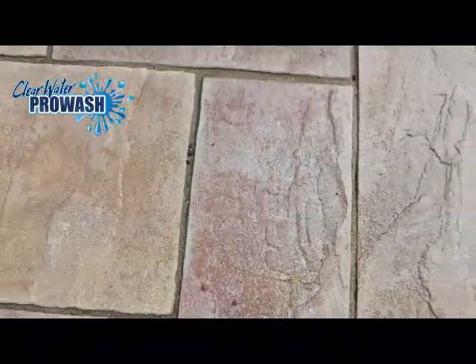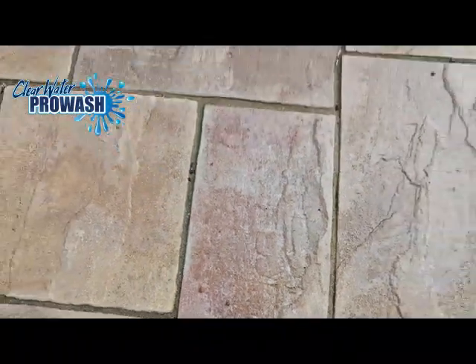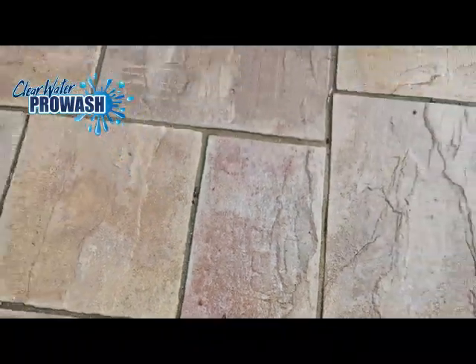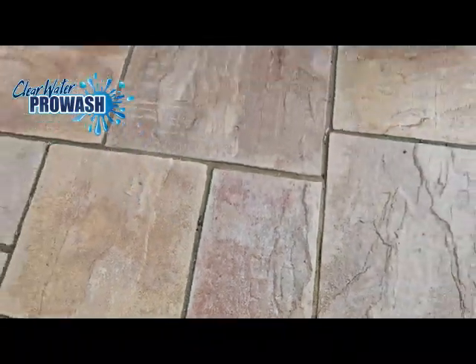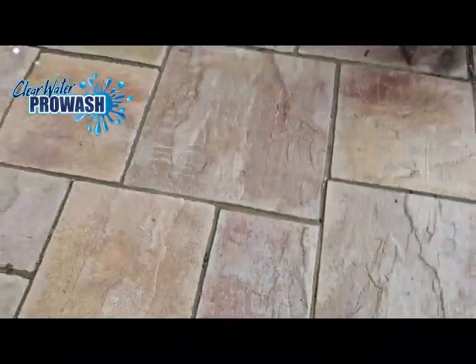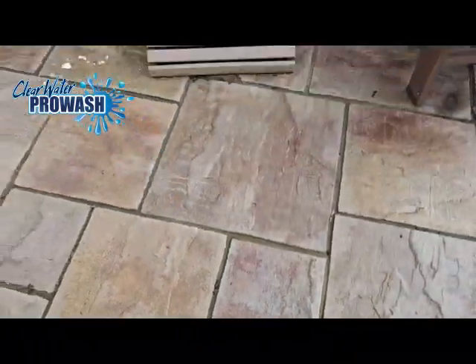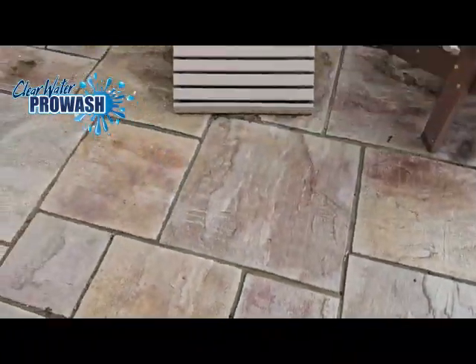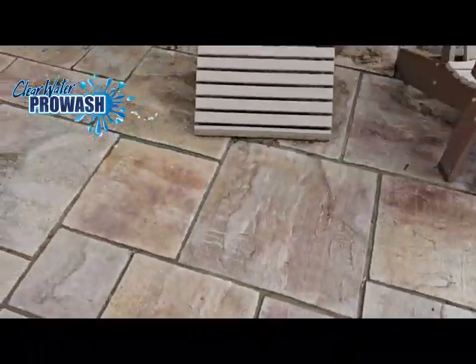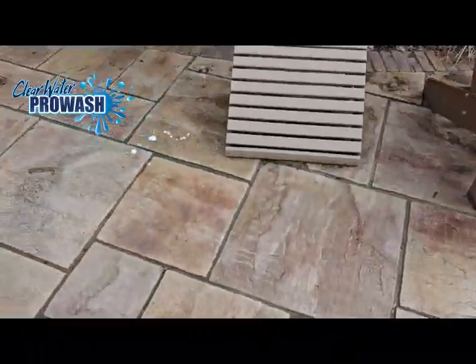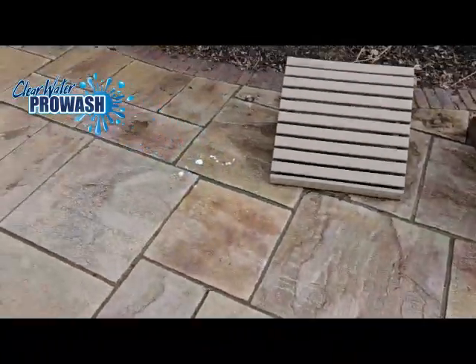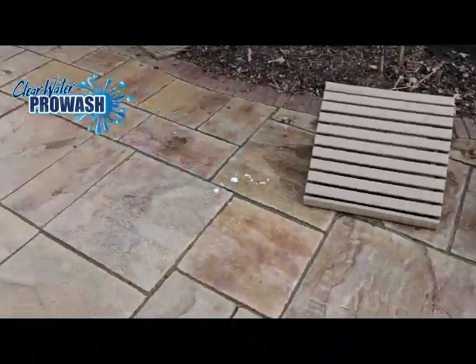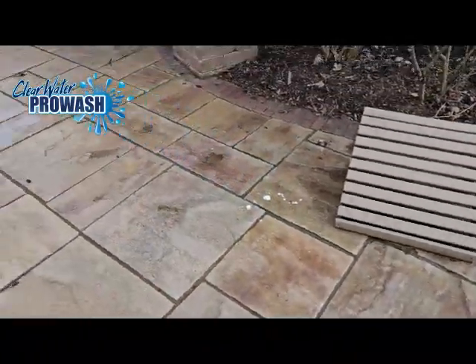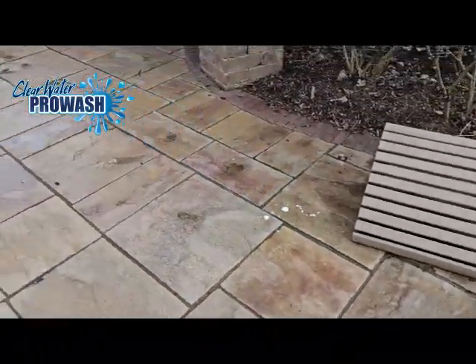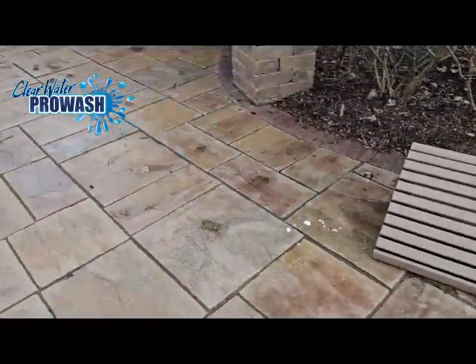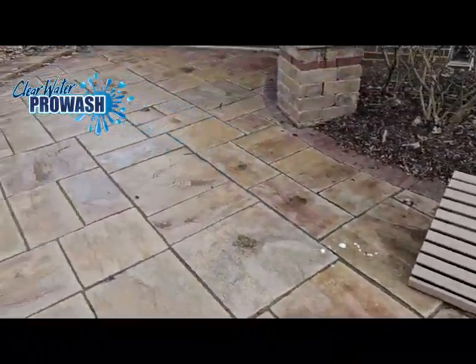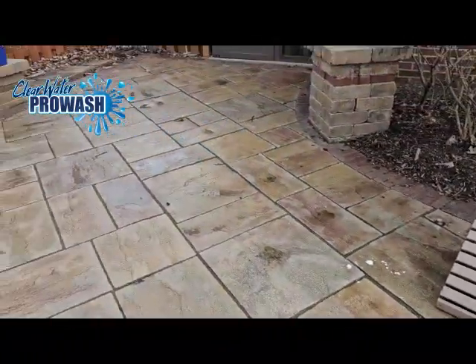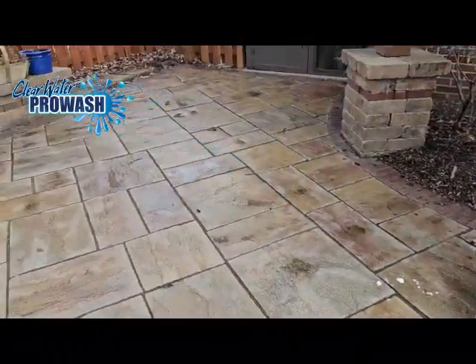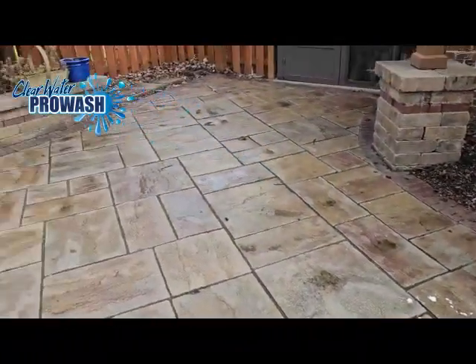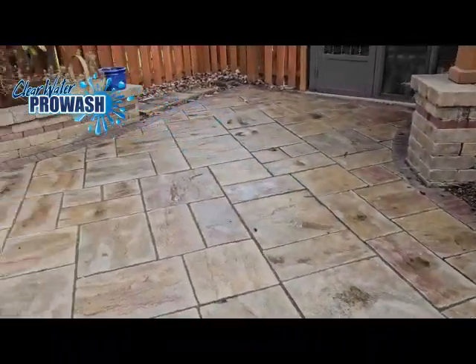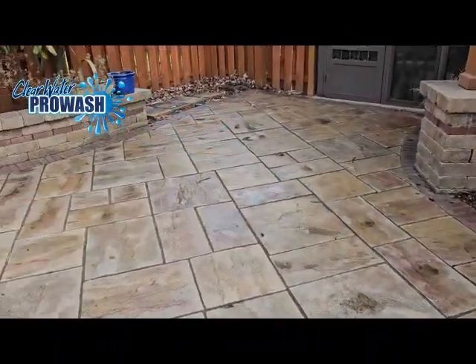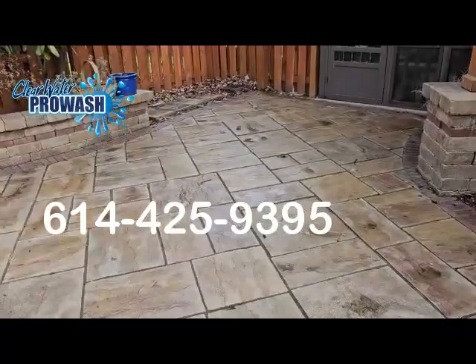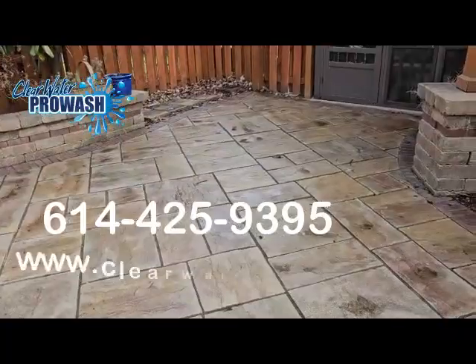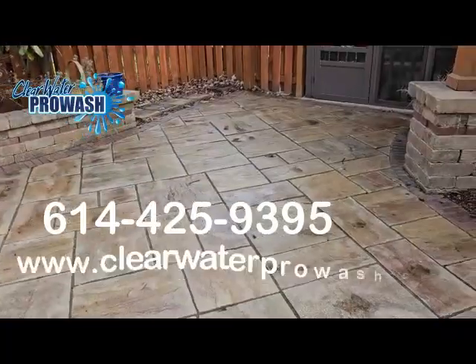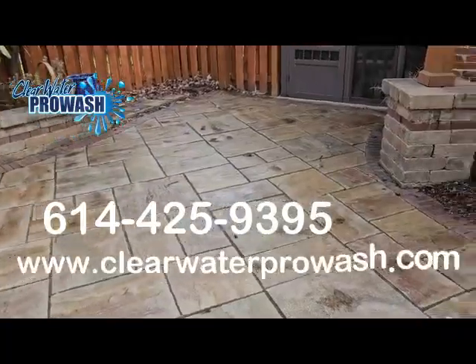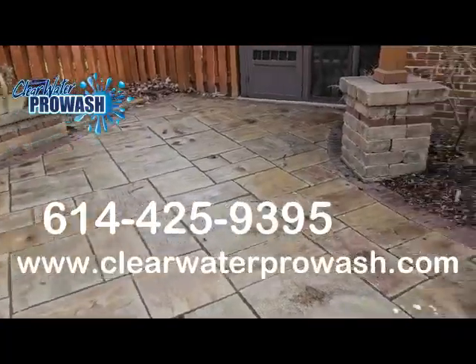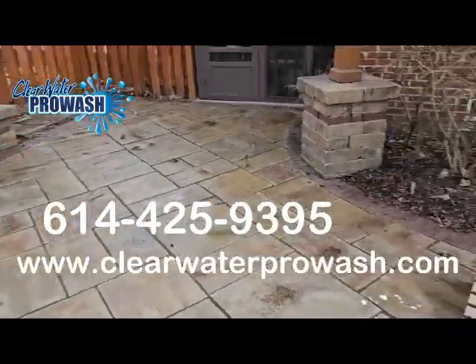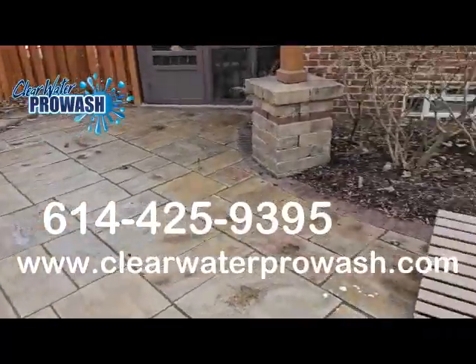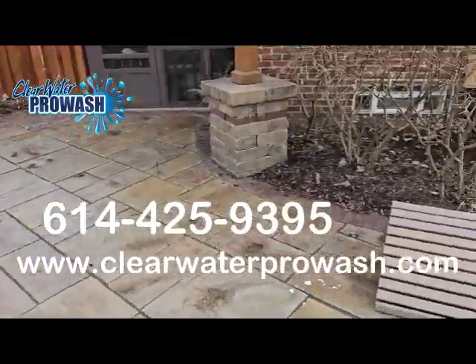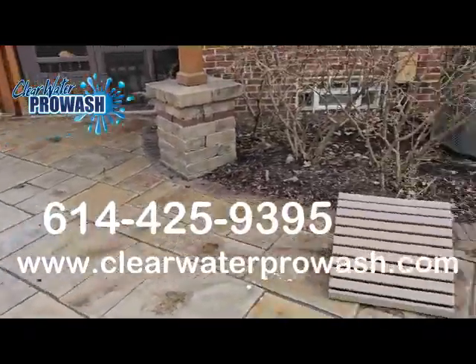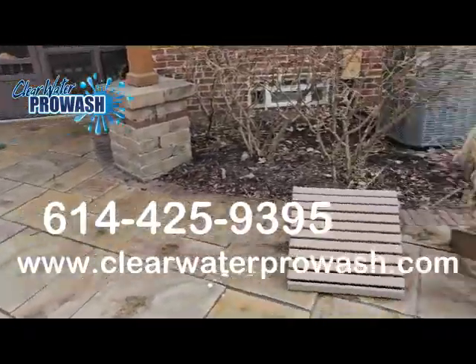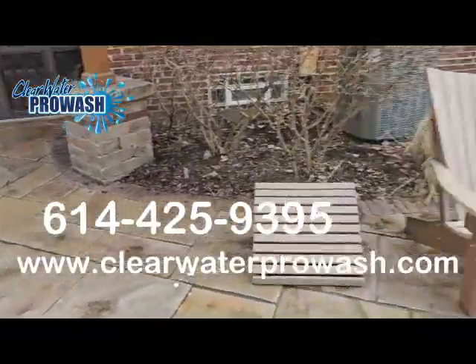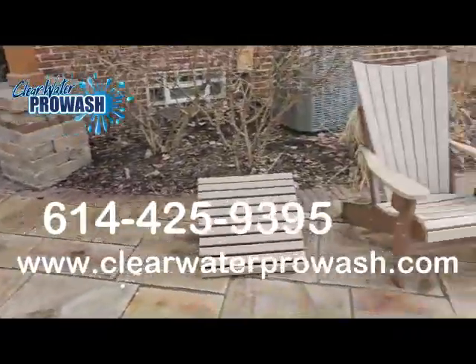Thanks for joining Clearwater ProWash, 614-425-9395.